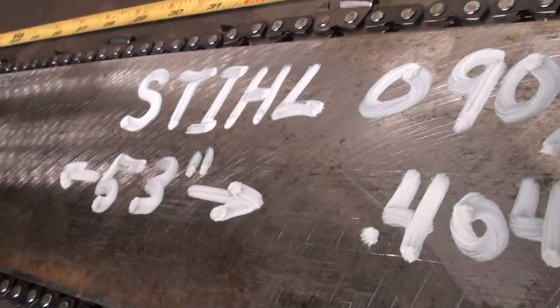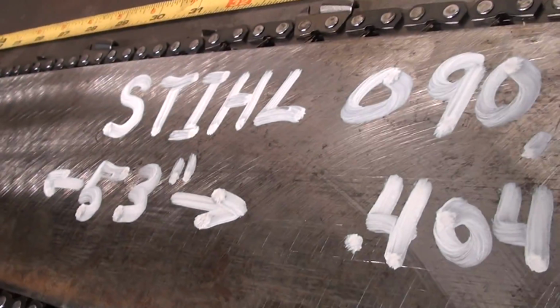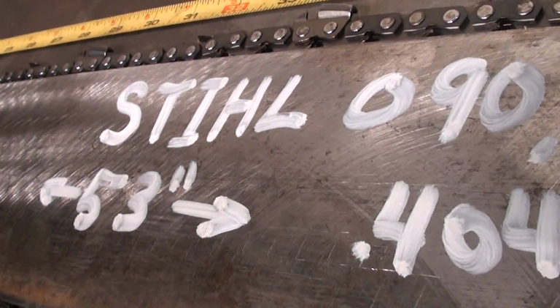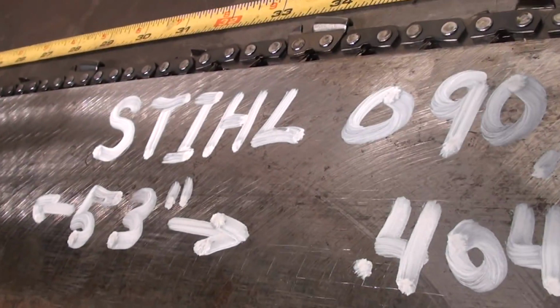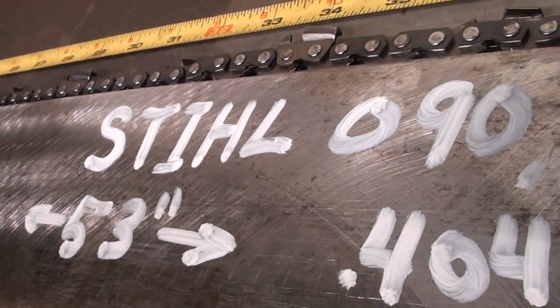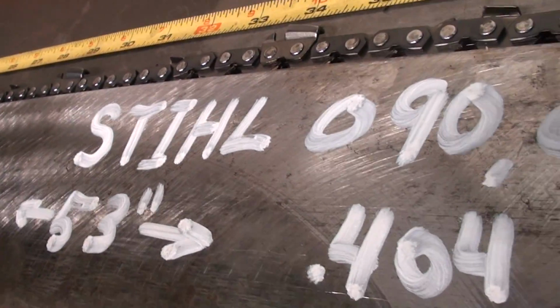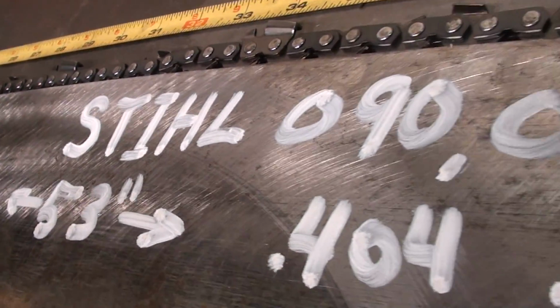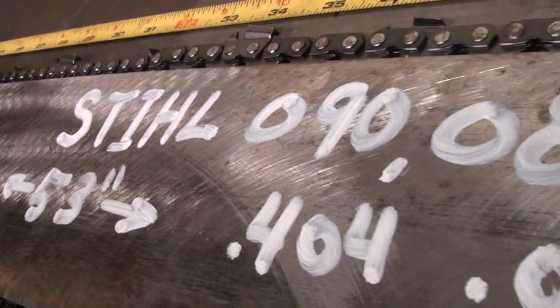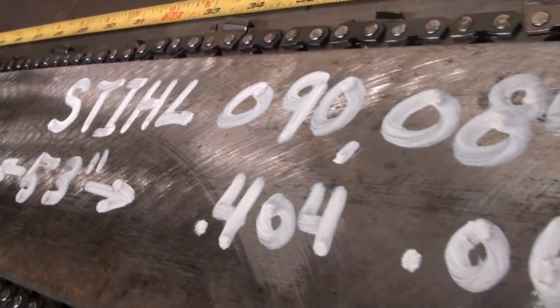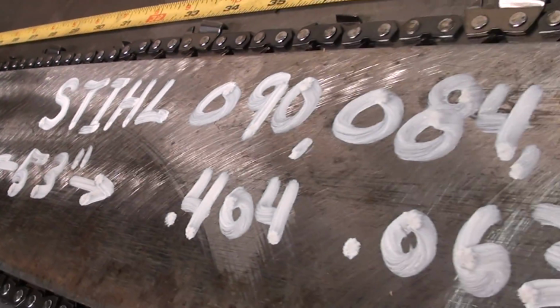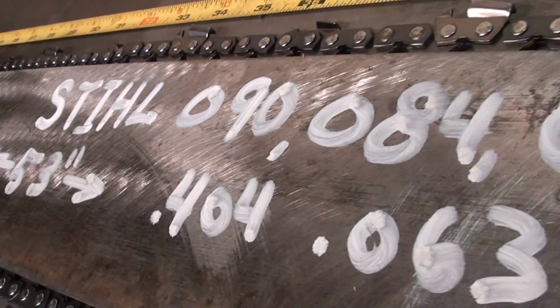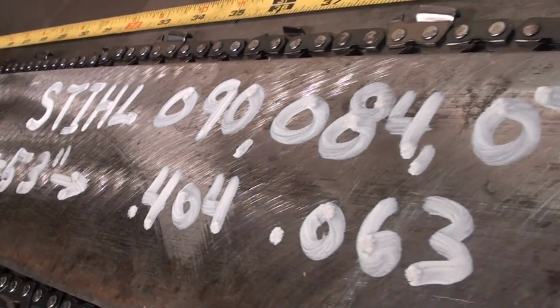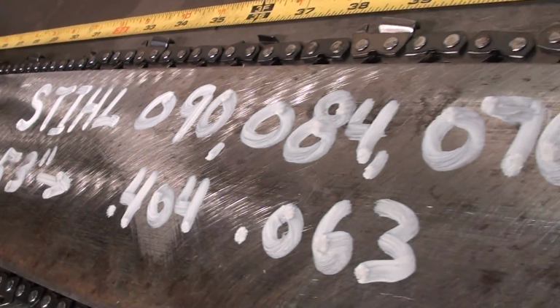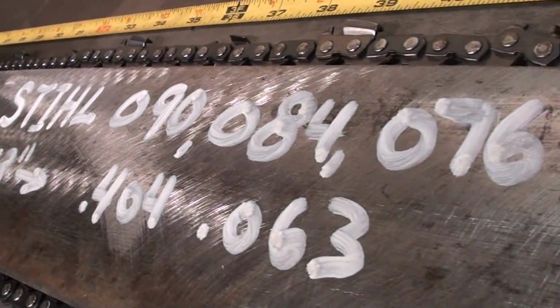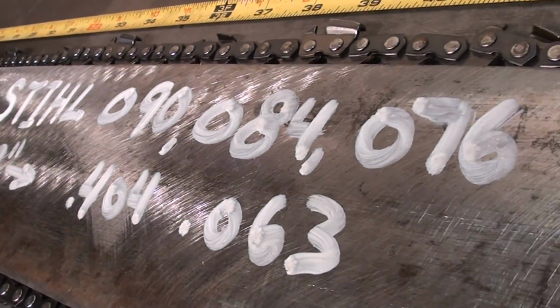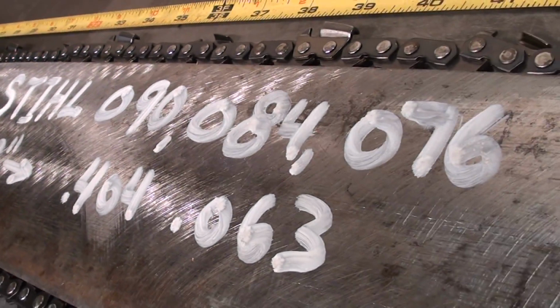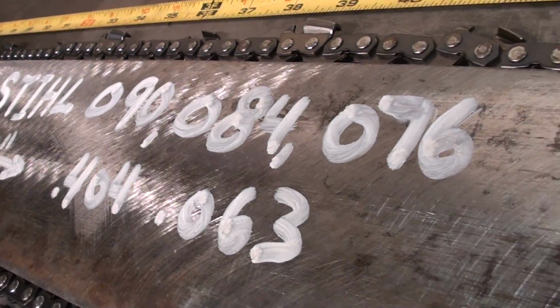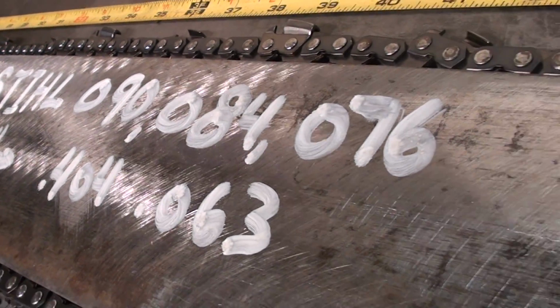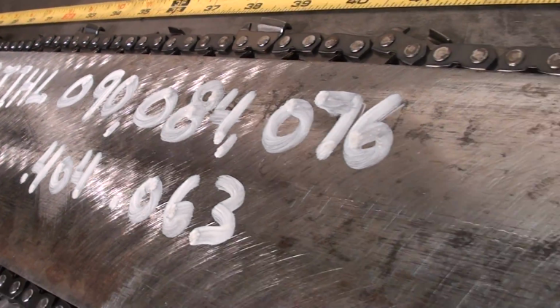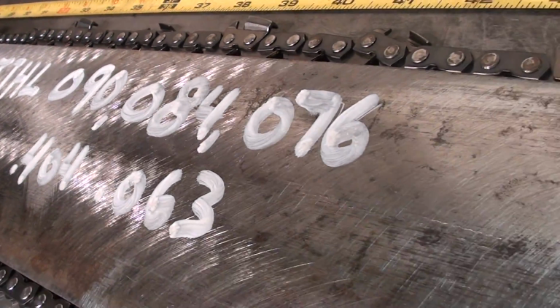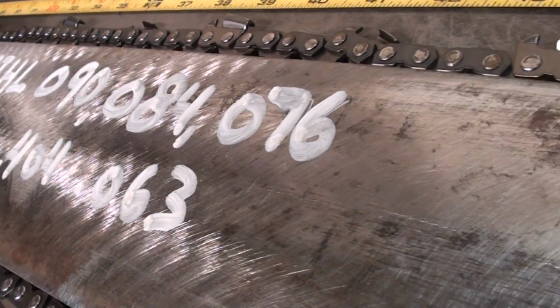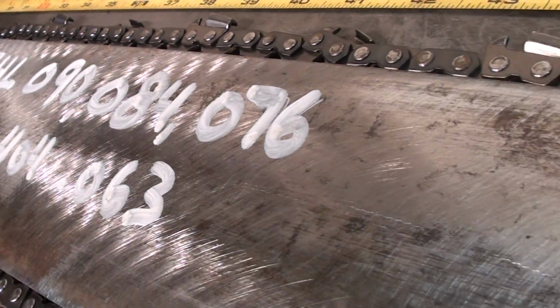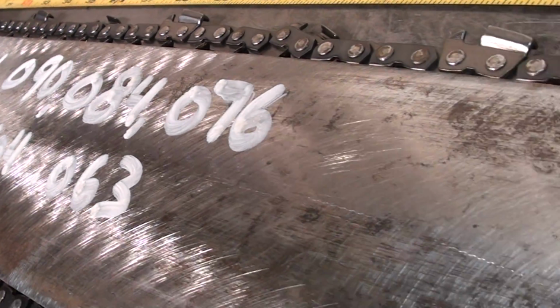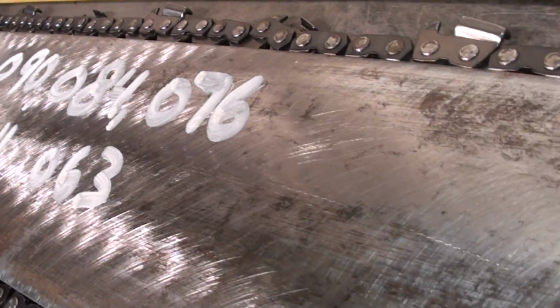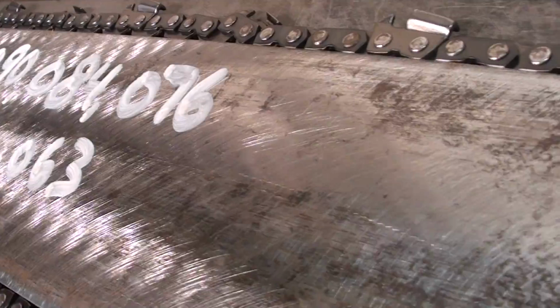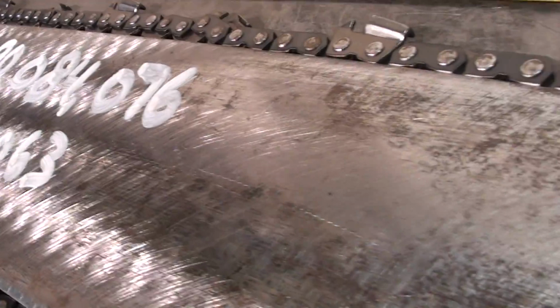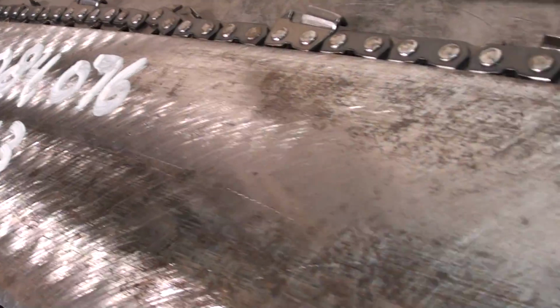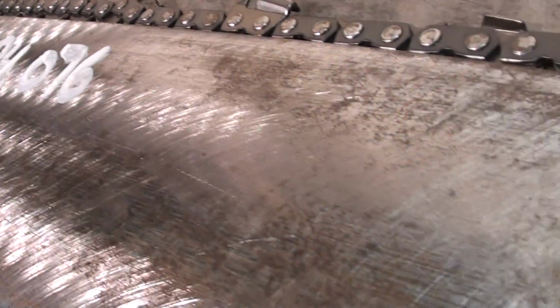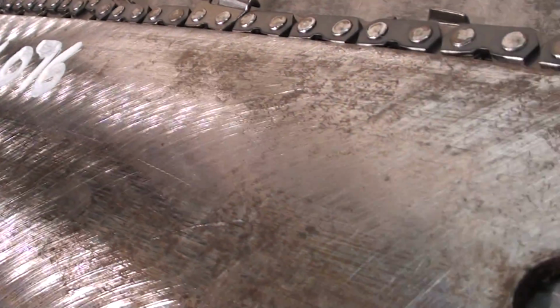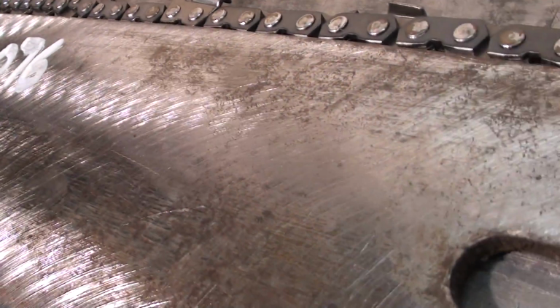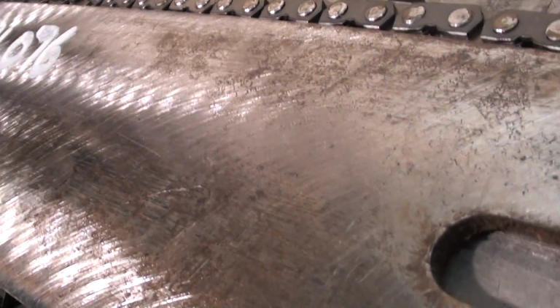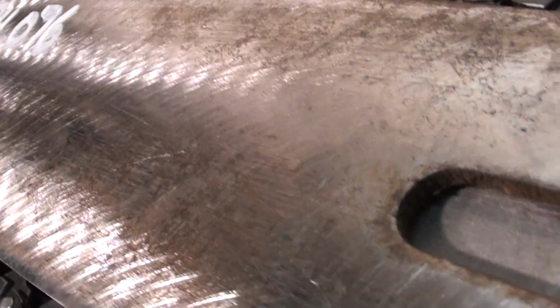Just a great bar if you've got a big project and you want to cut some large wood — here's a great bar.